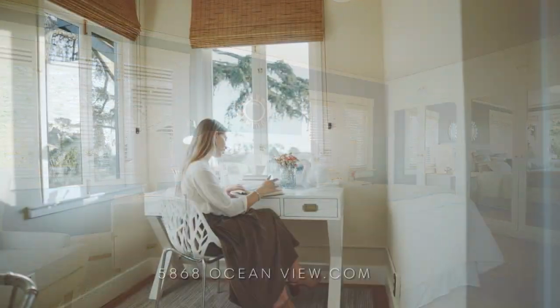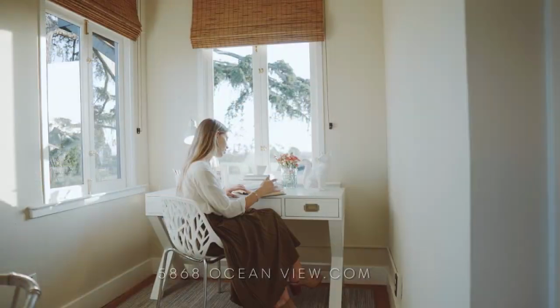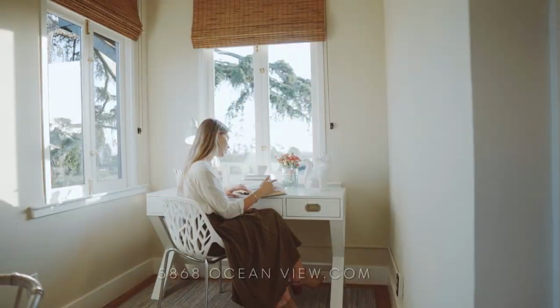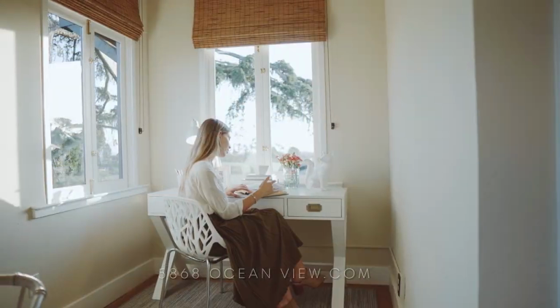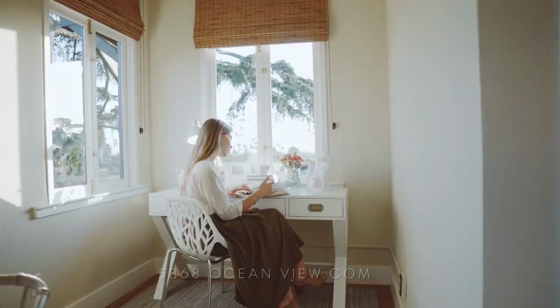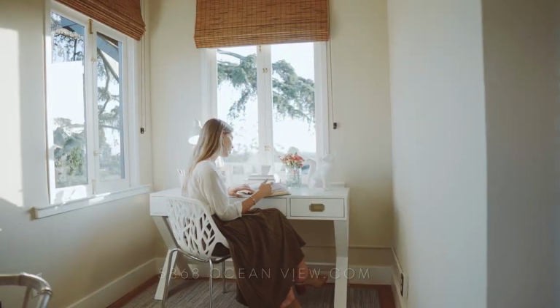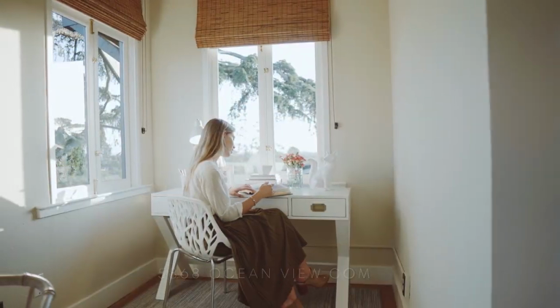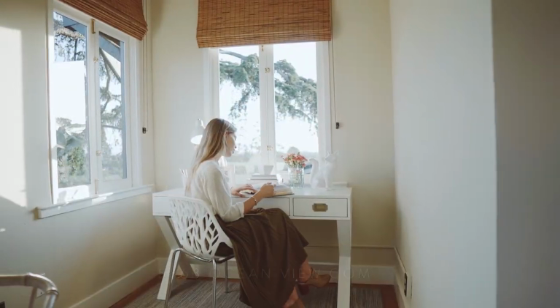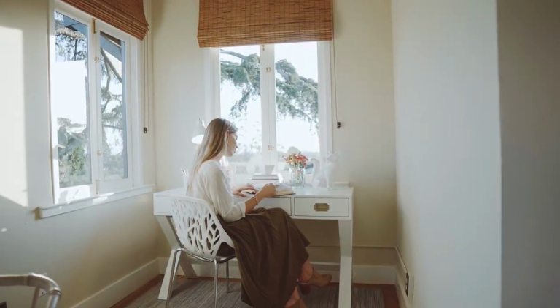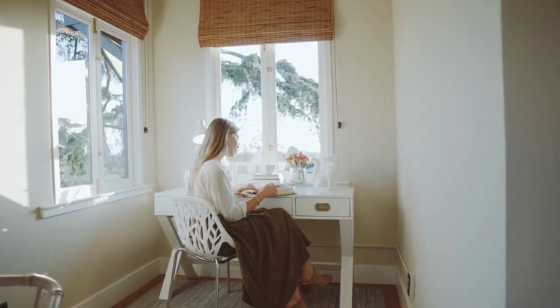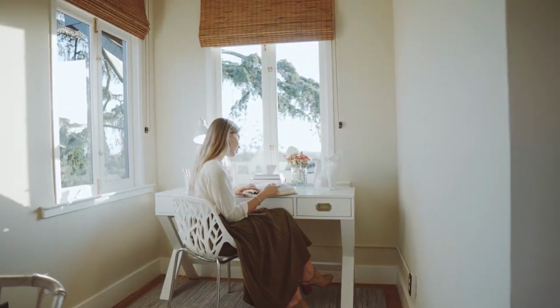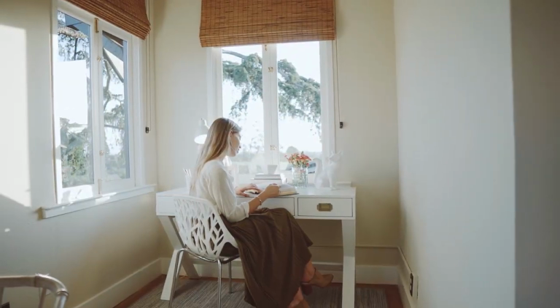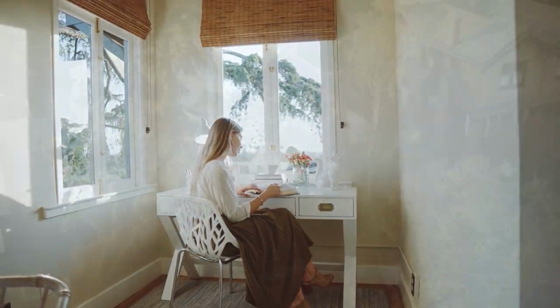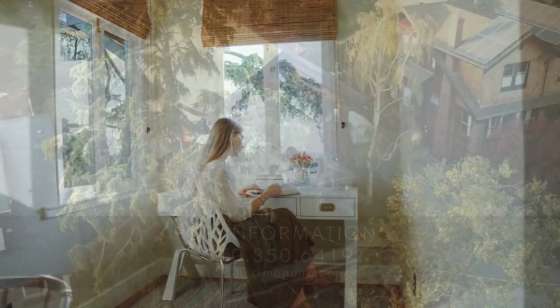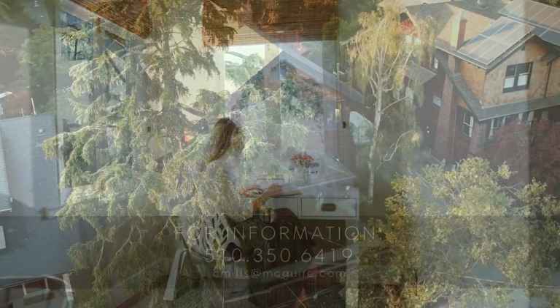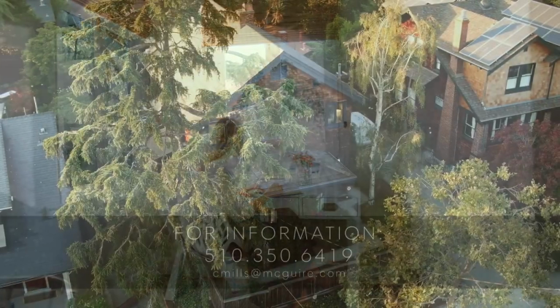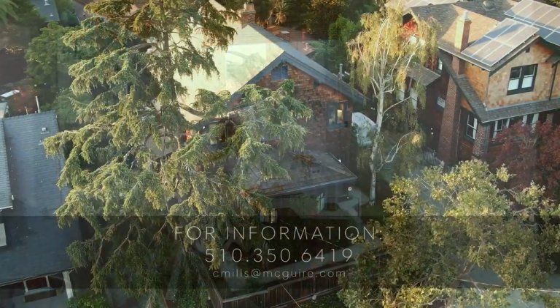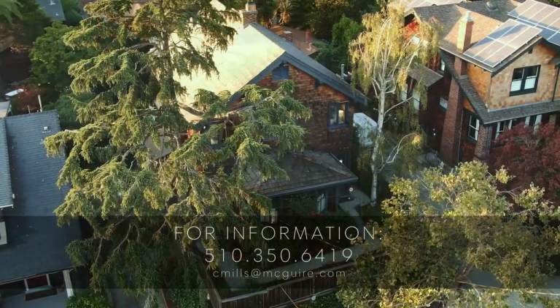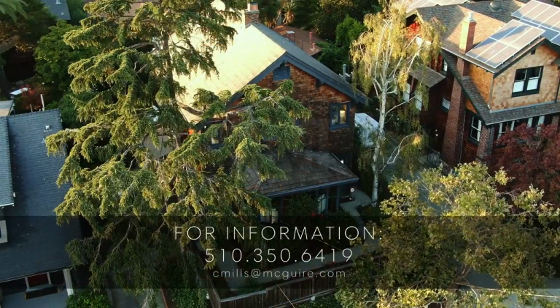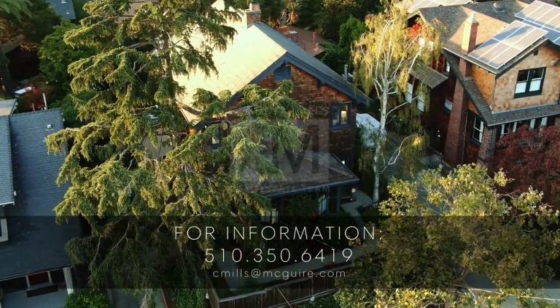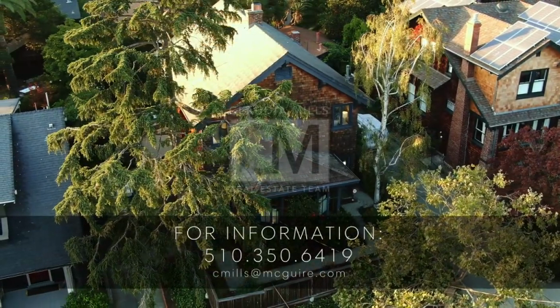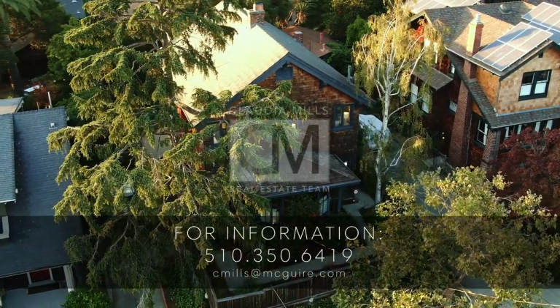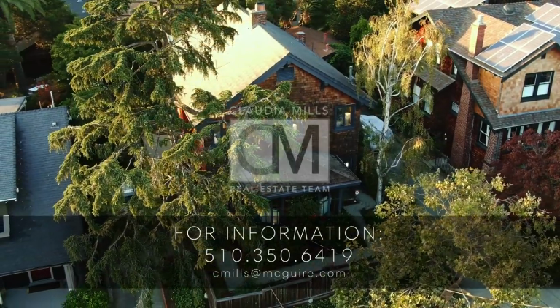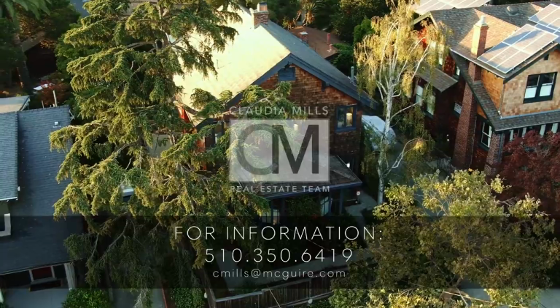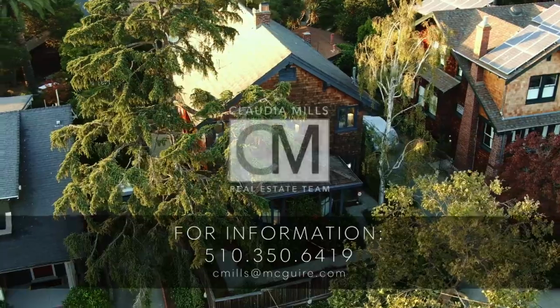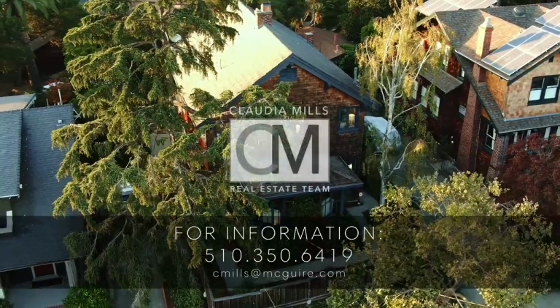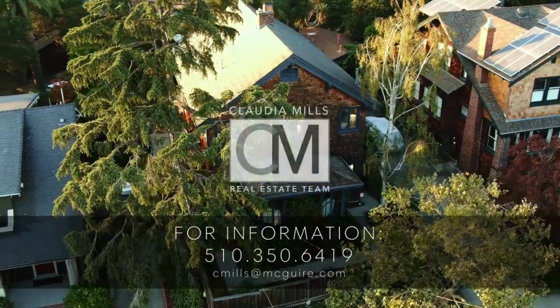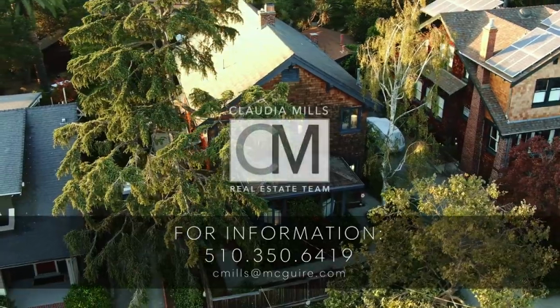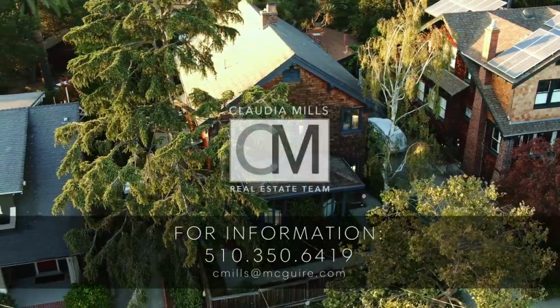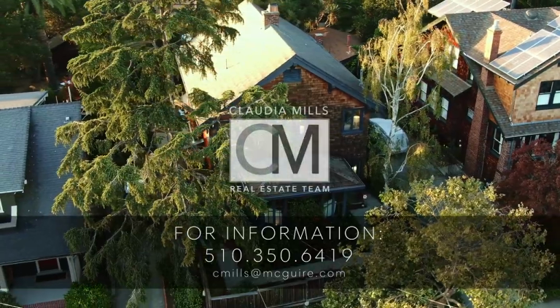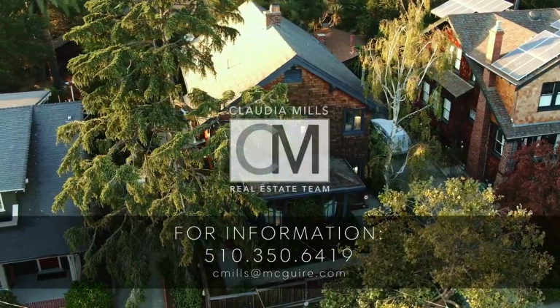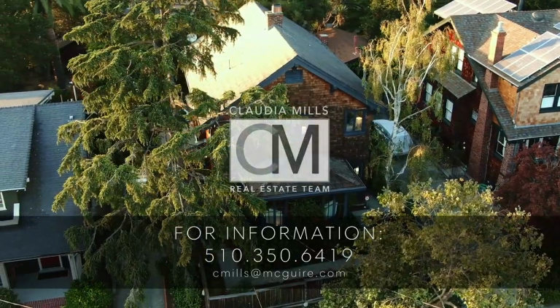To get more information about Claudie's new listing, go to 5868oceanview.com.